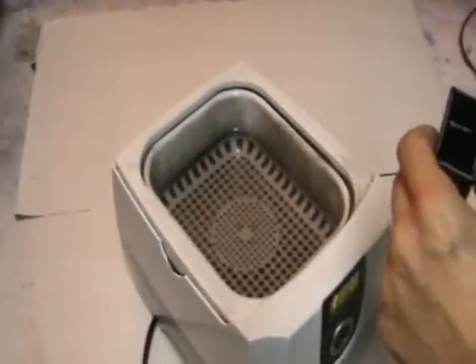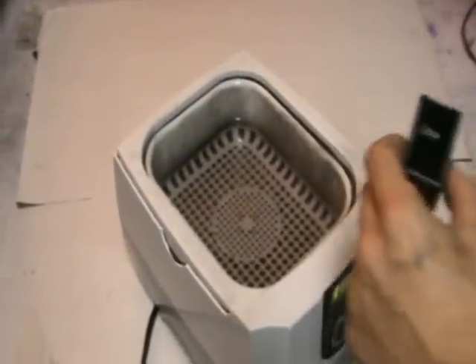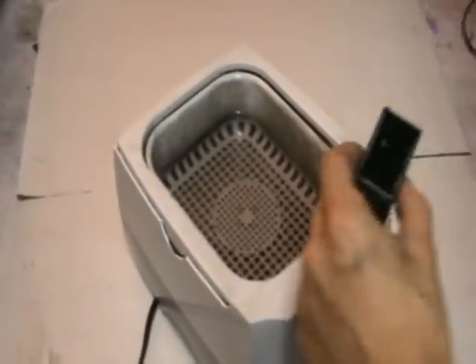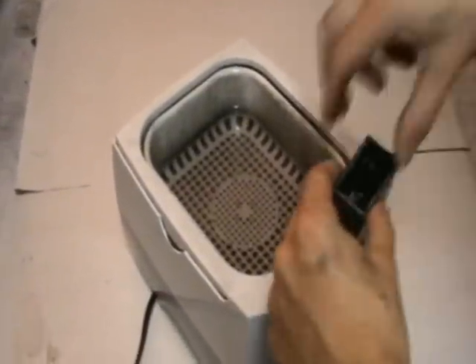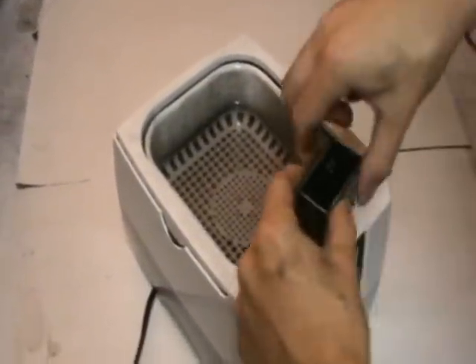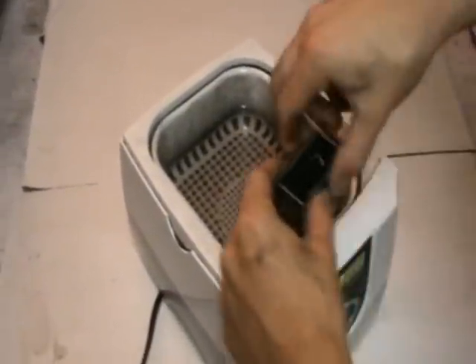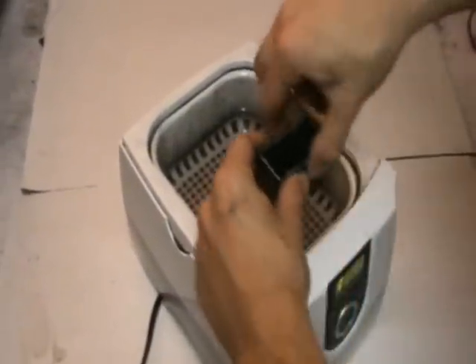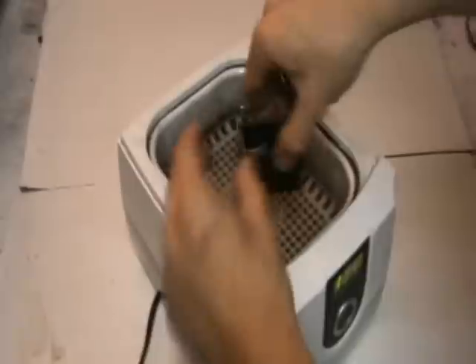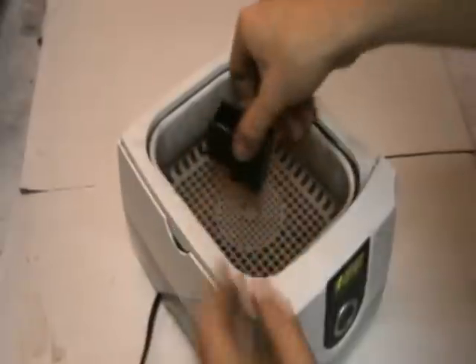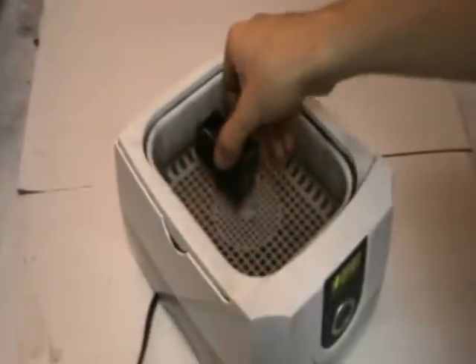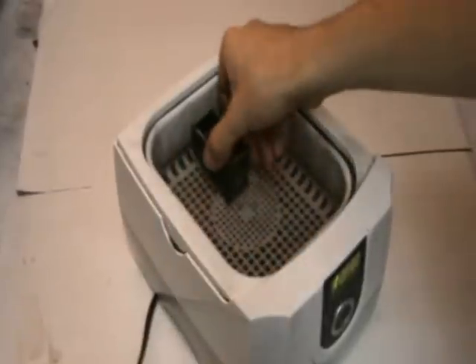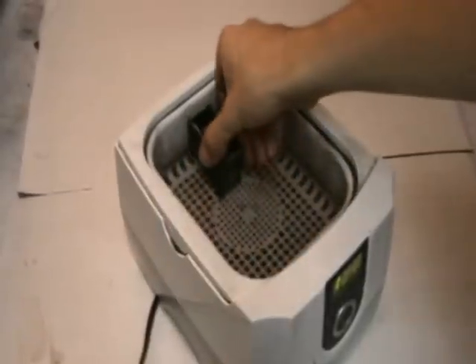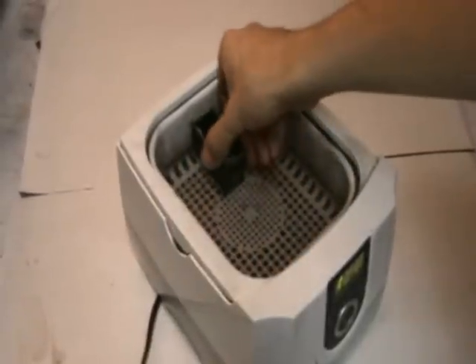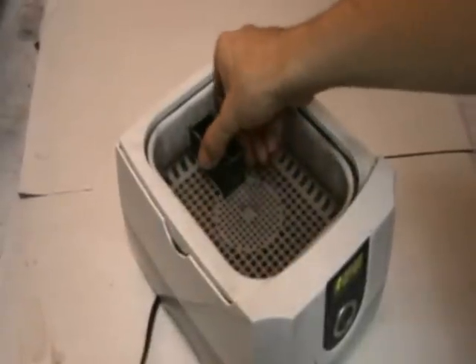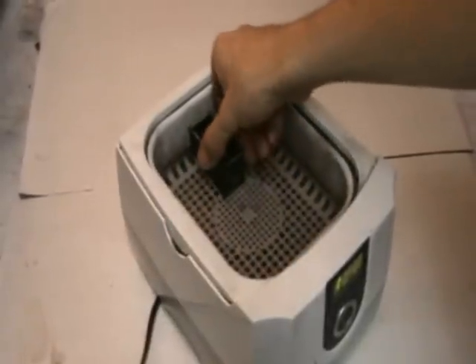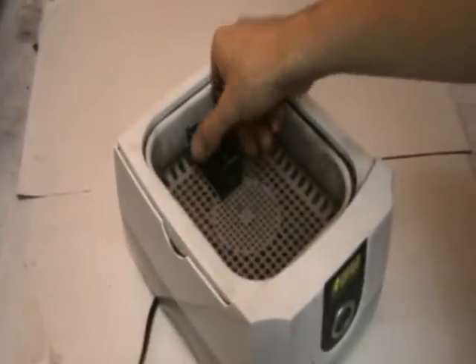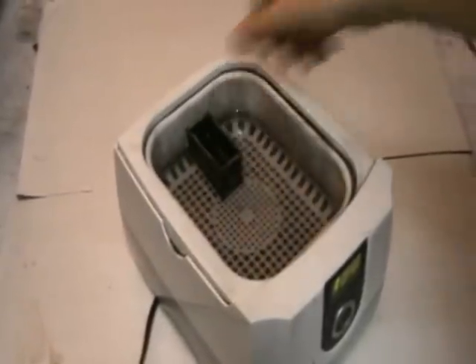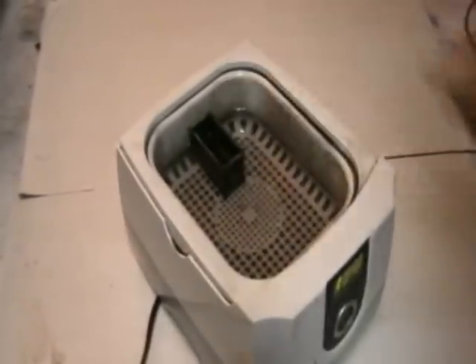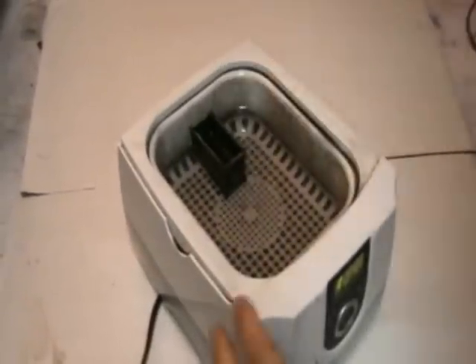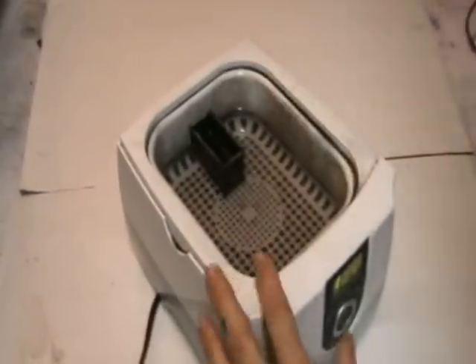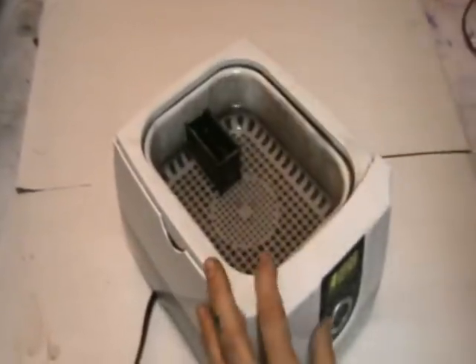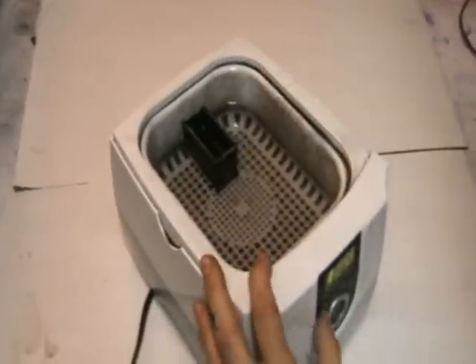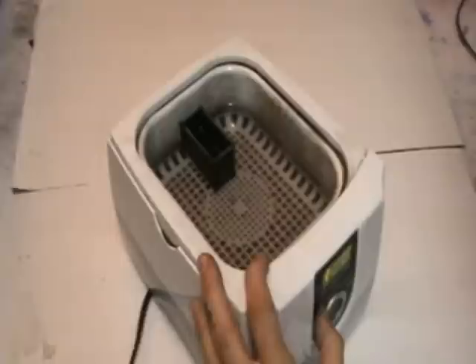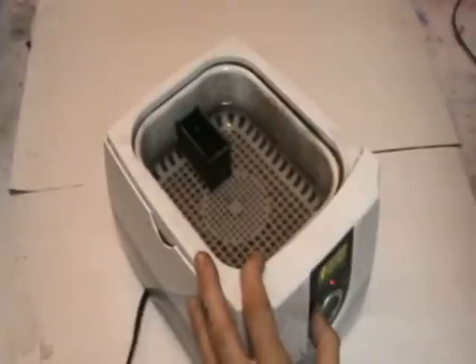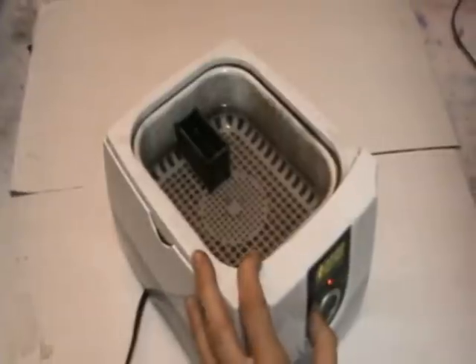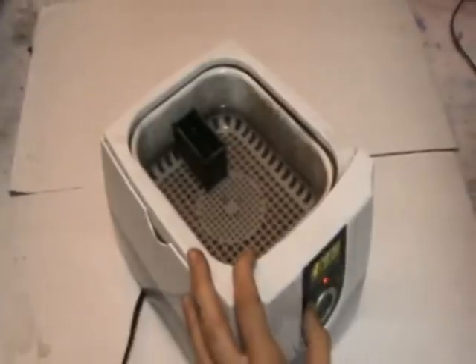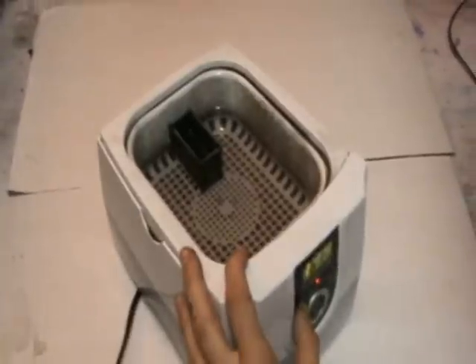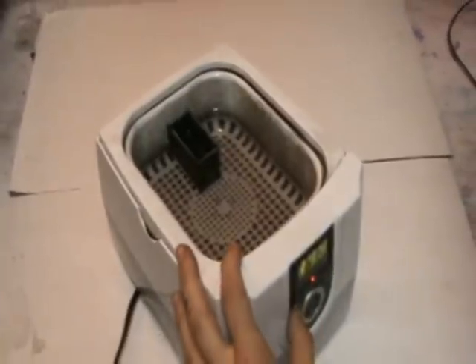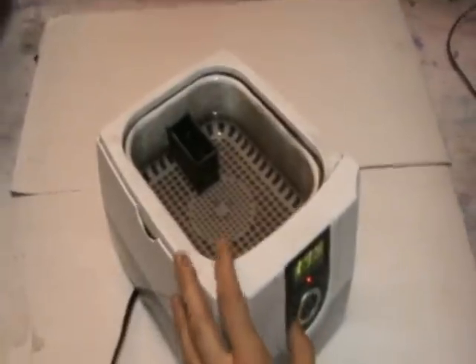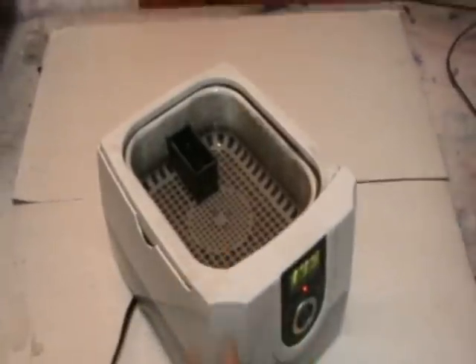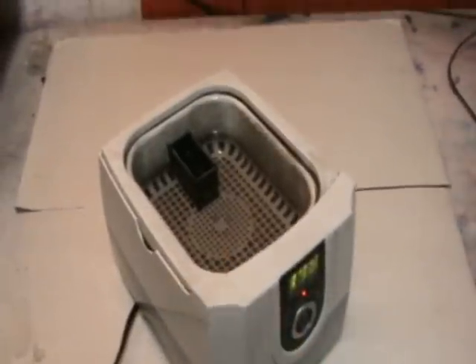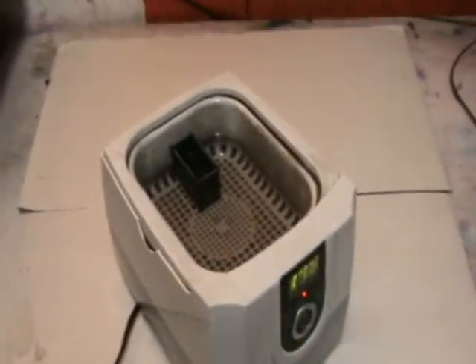We'll then load it up with some cleaning fluid and place it in our sonic machine, also filled with cleaning fluid, just for a moment or two.